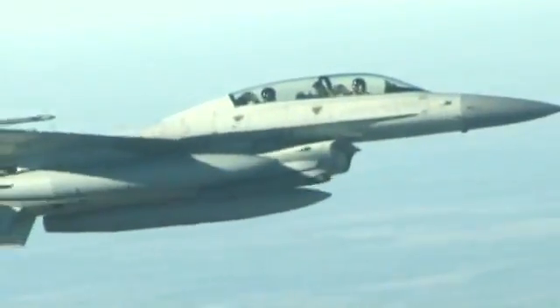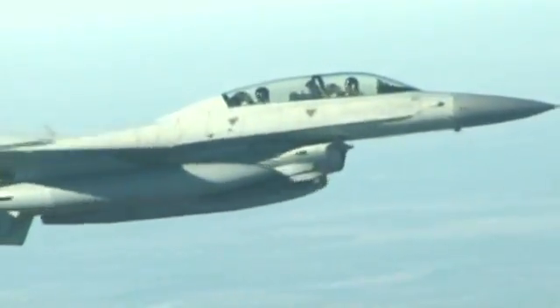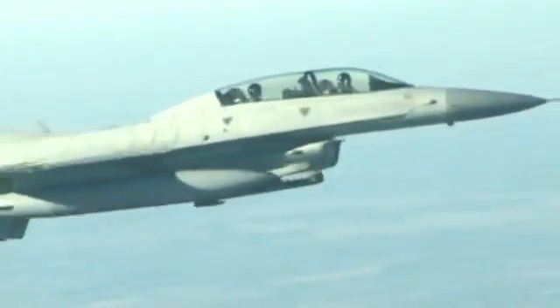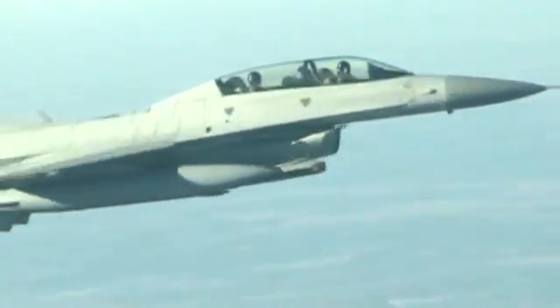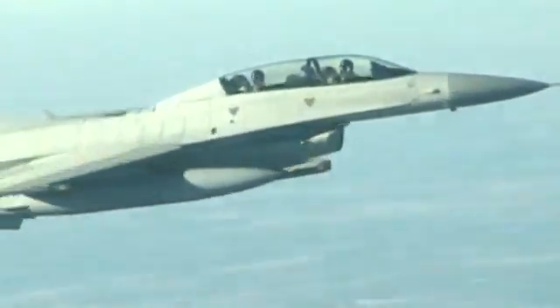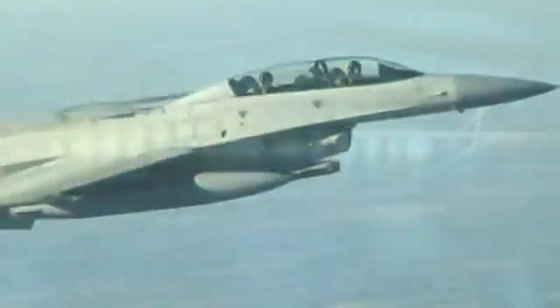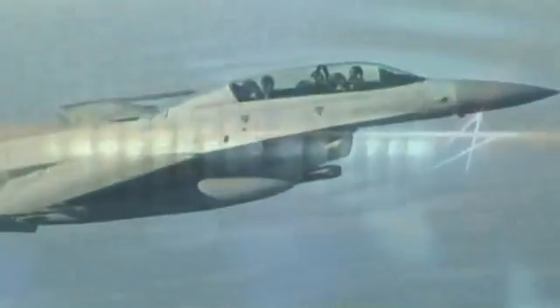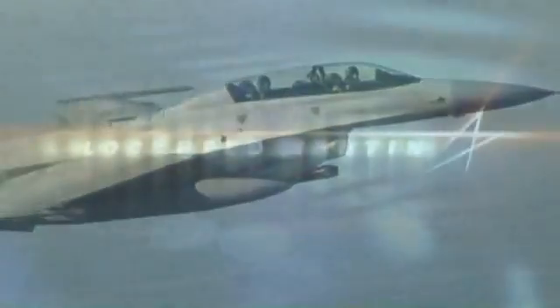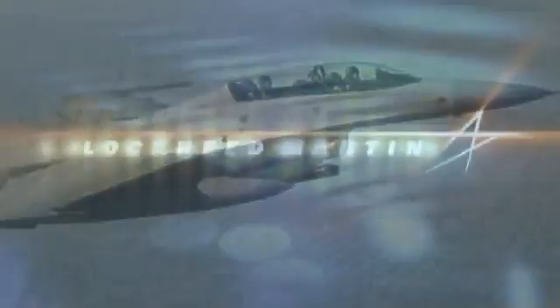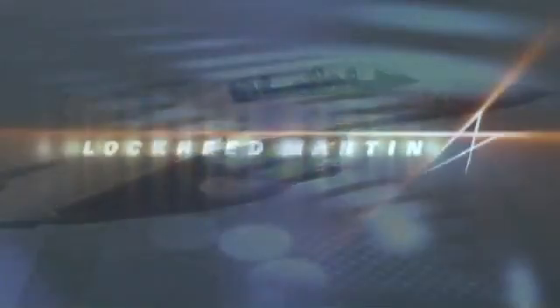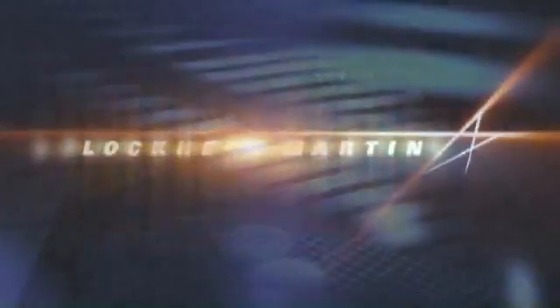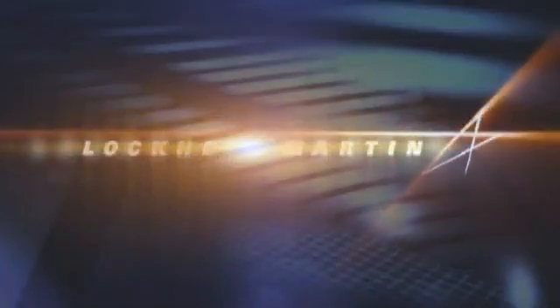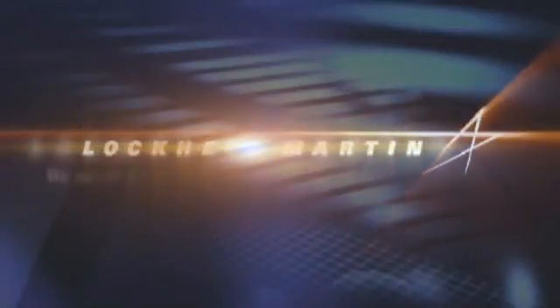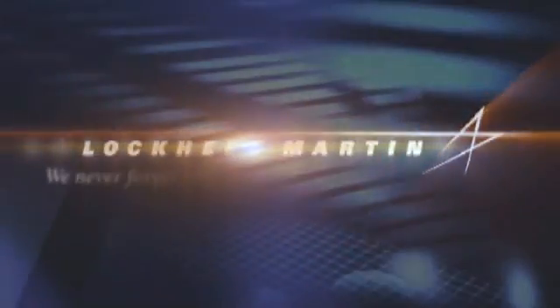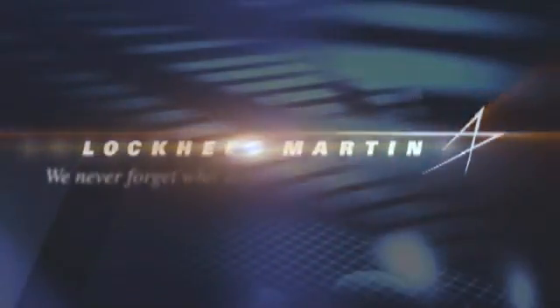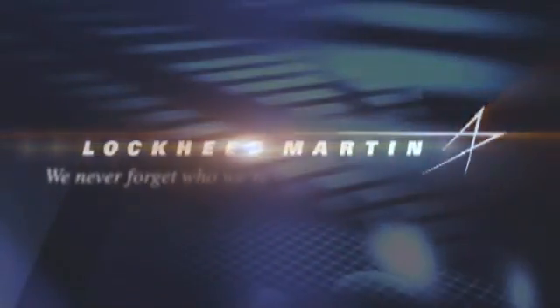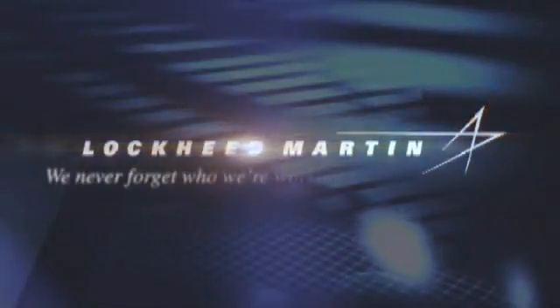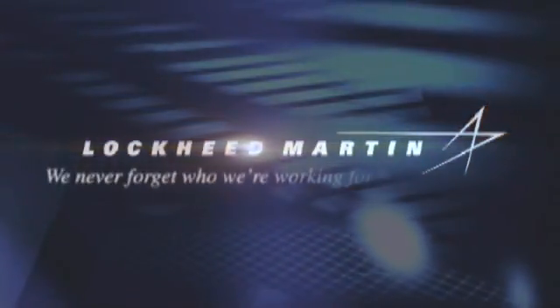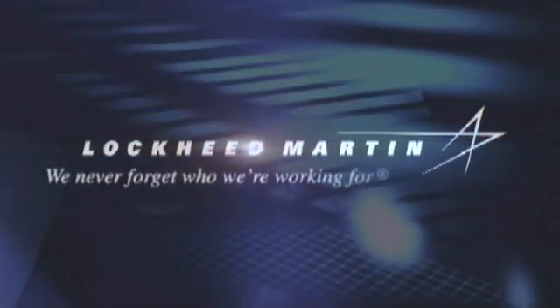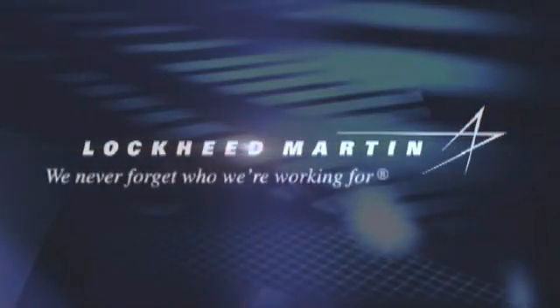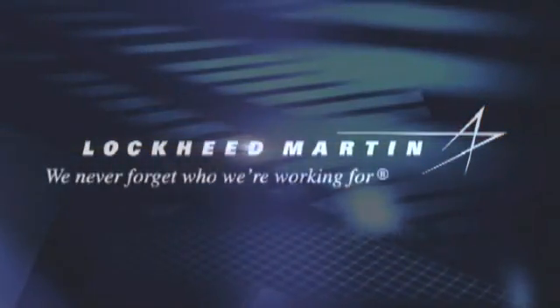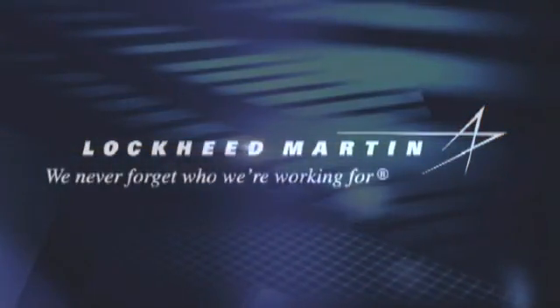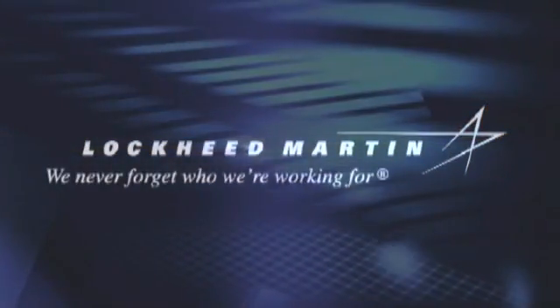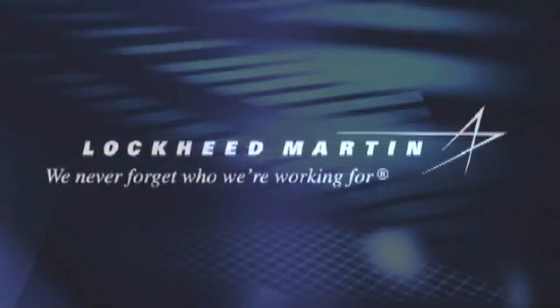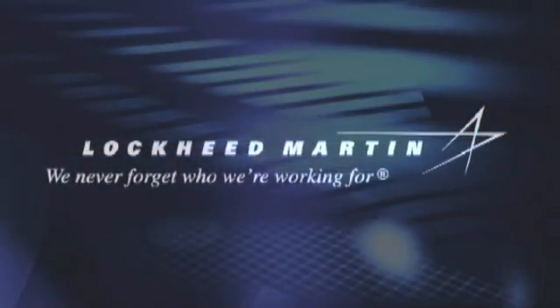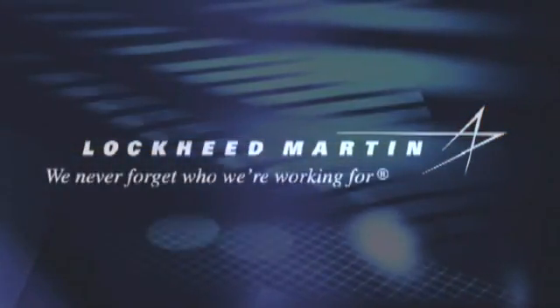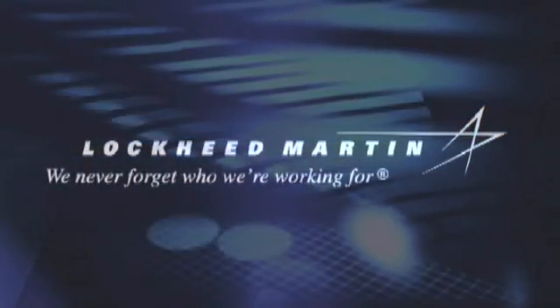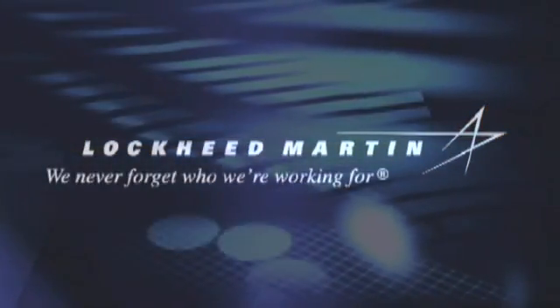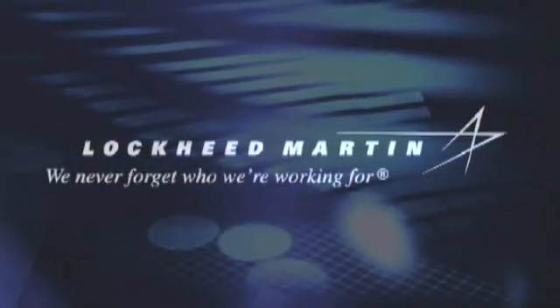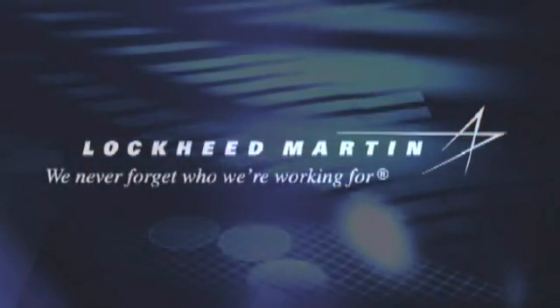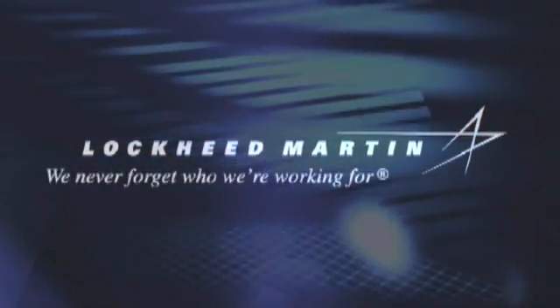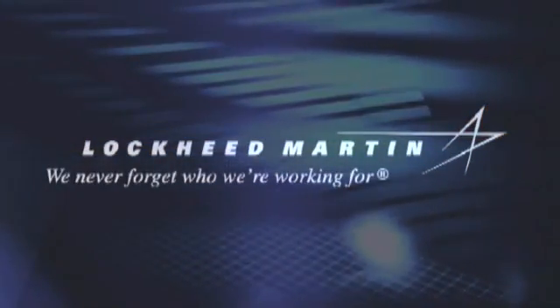At Lockheed Martin, we never forget who we're working for.